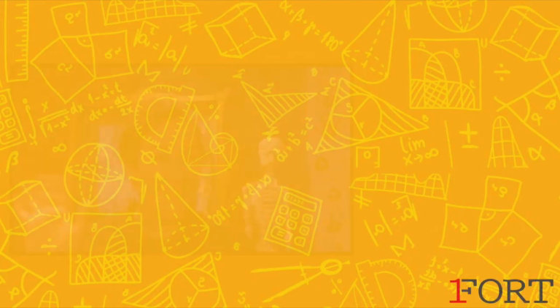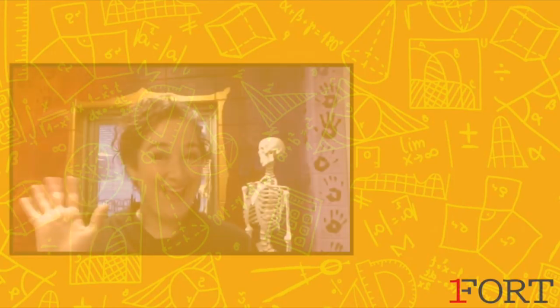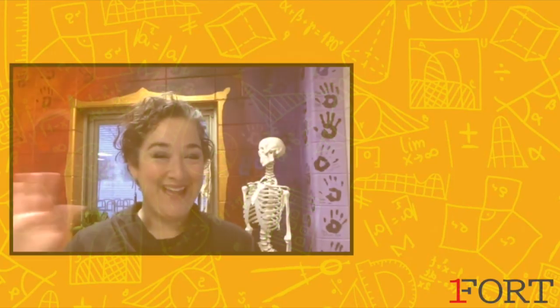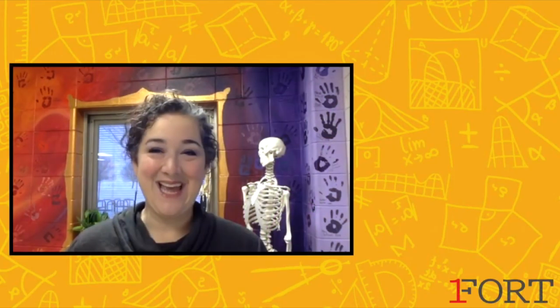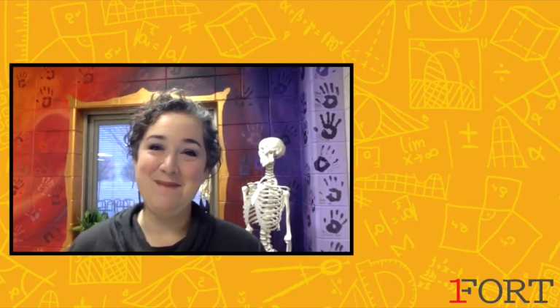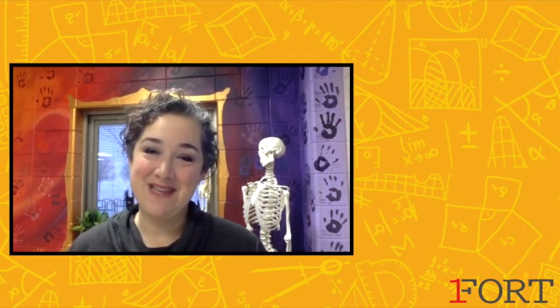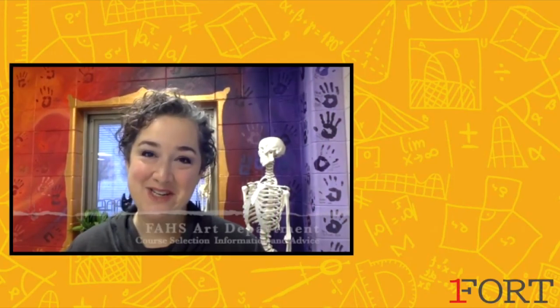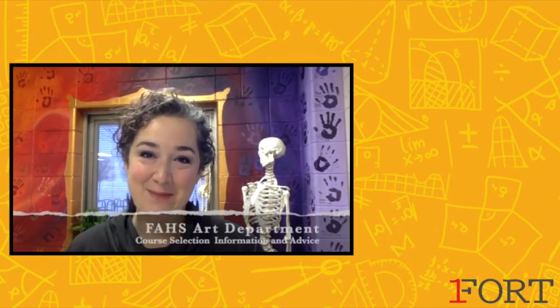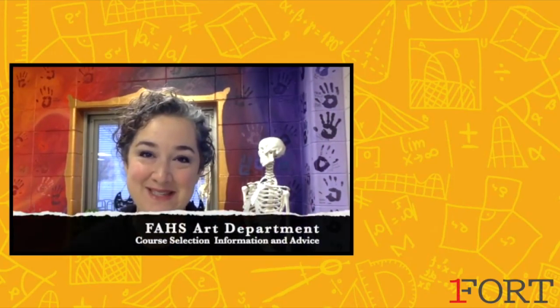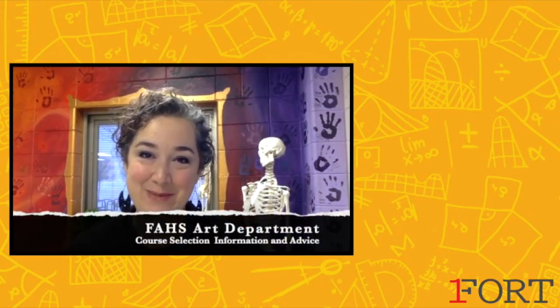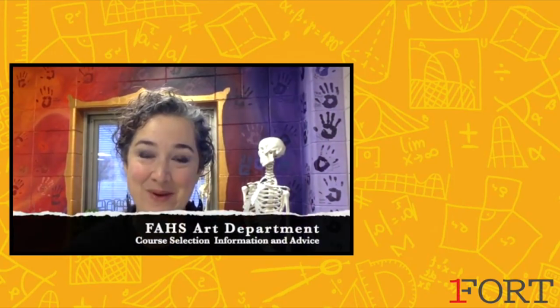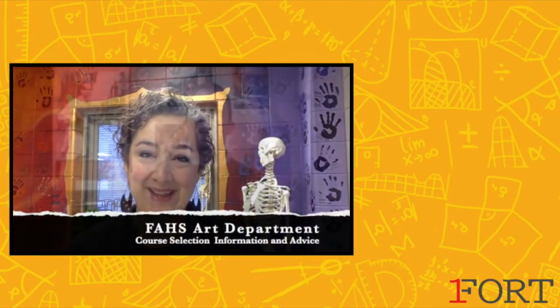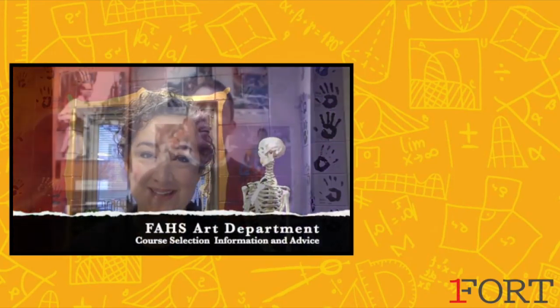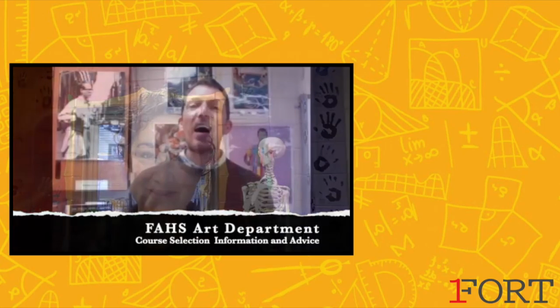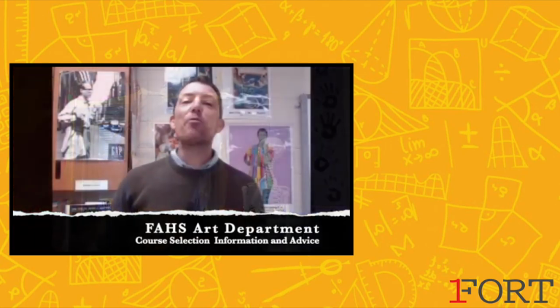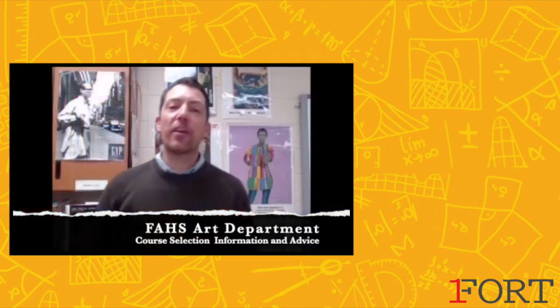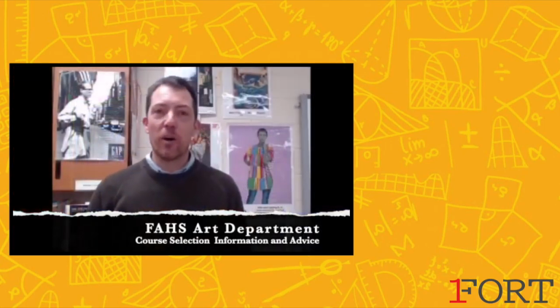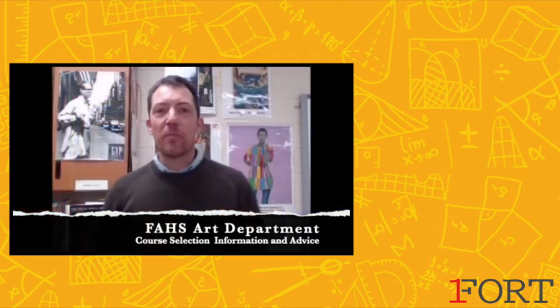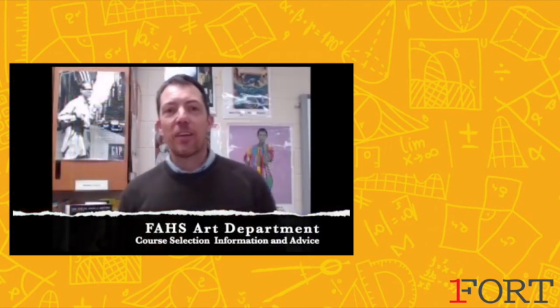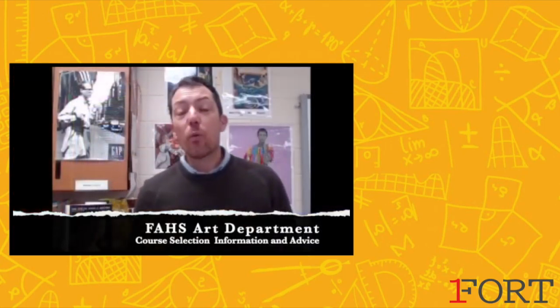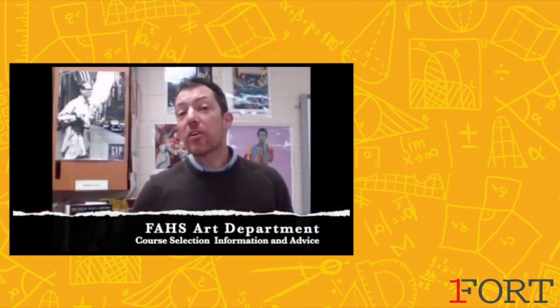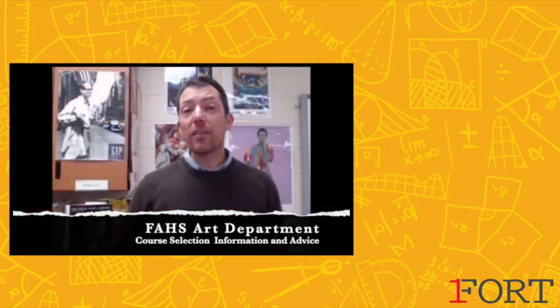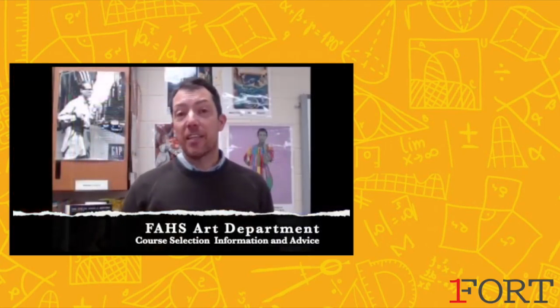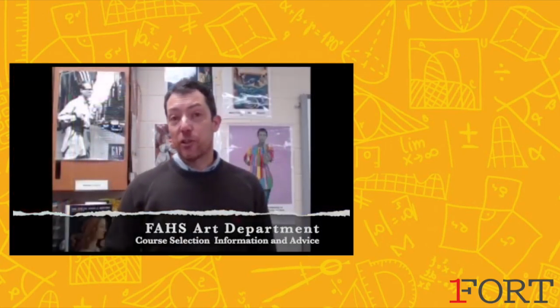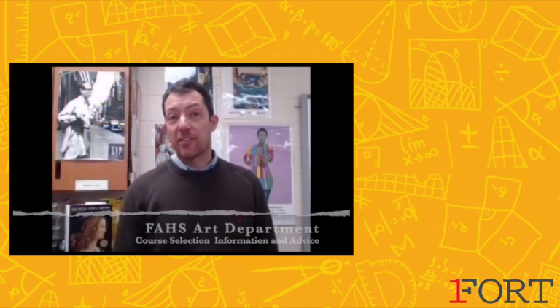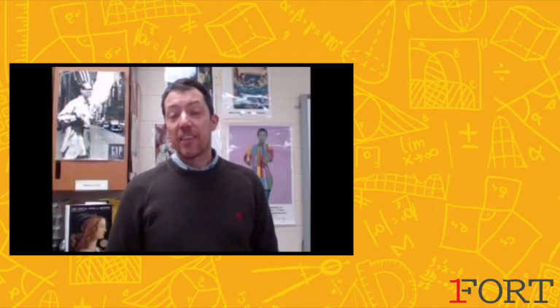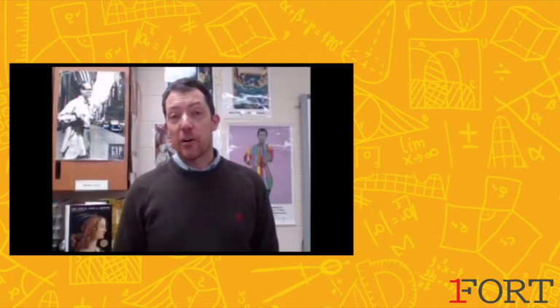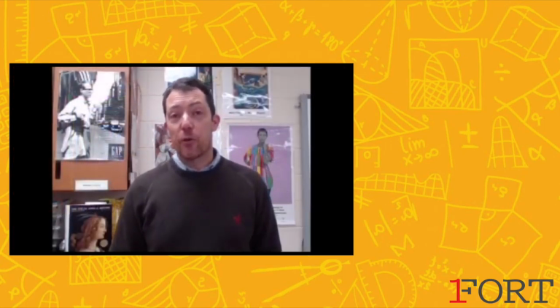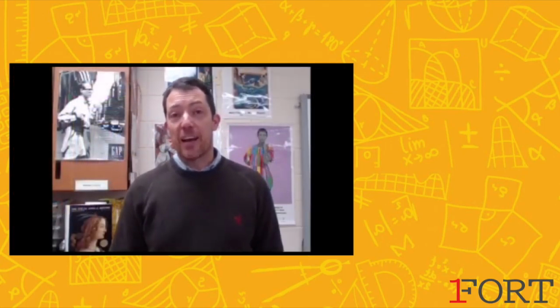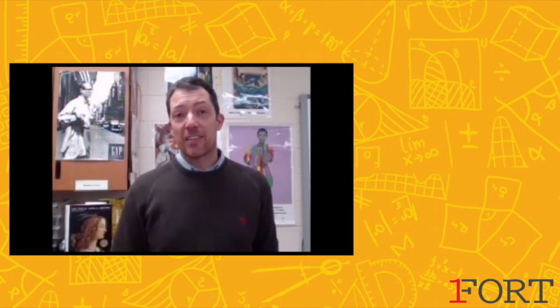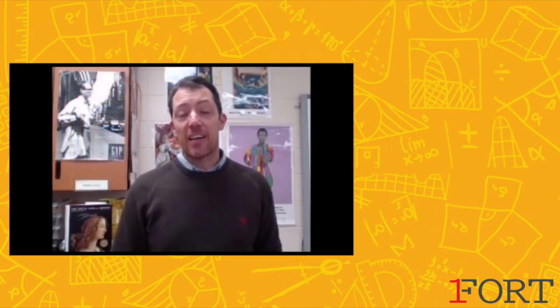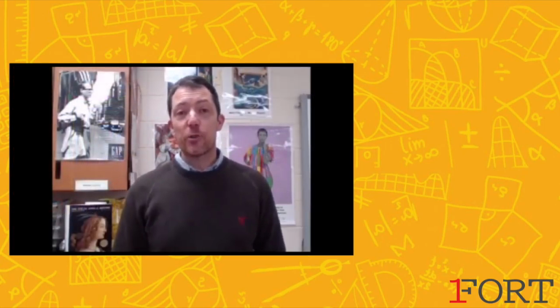Hi, I'm Angie Homley-Zabo and I'm Frank Hort. We're your art teachers here at Fort Atkinson High School.